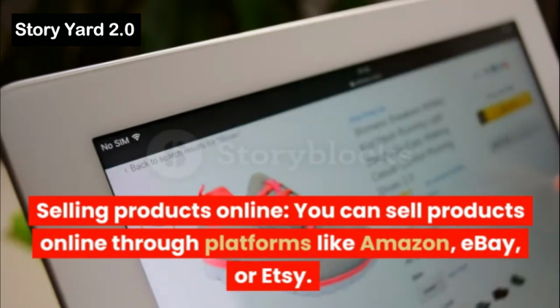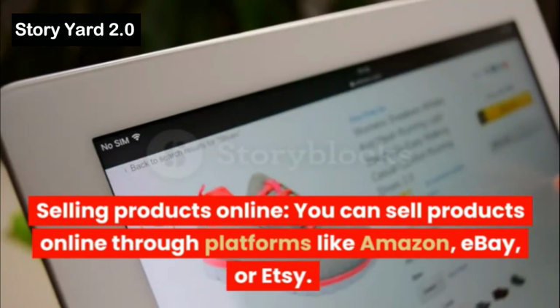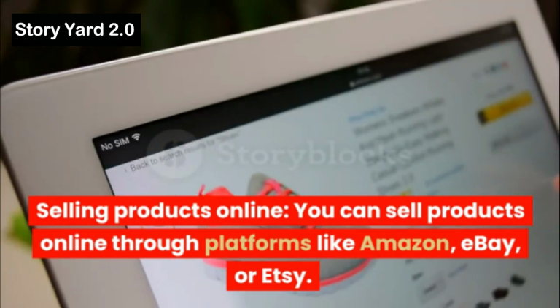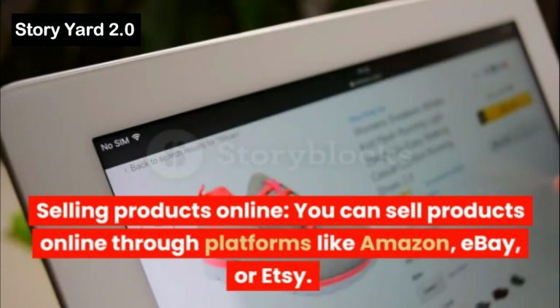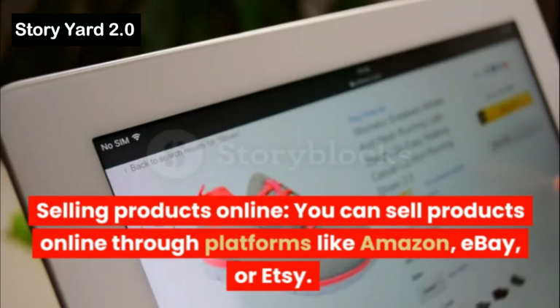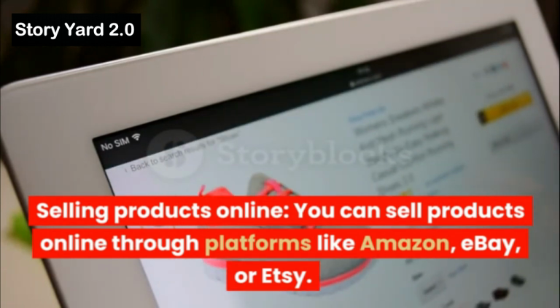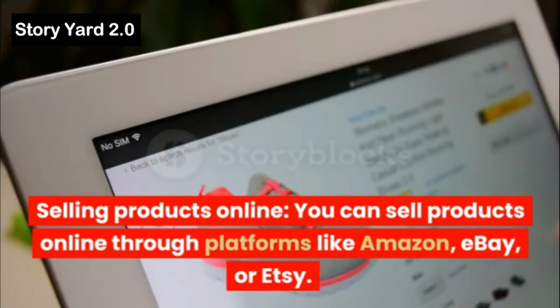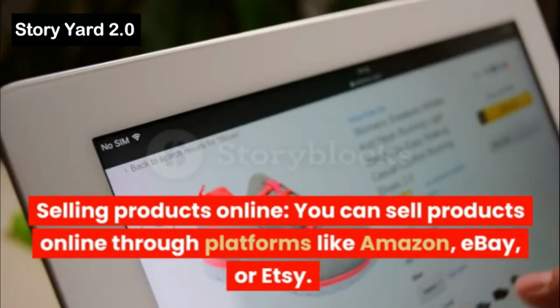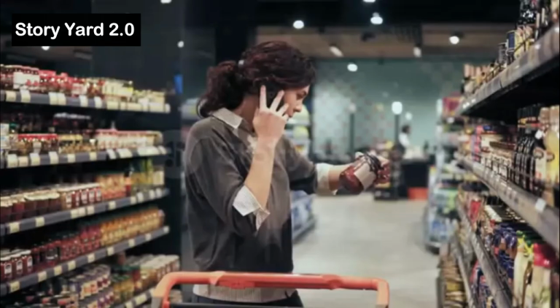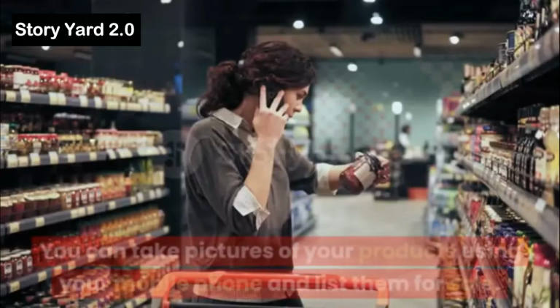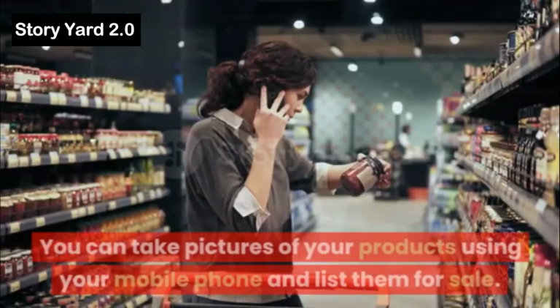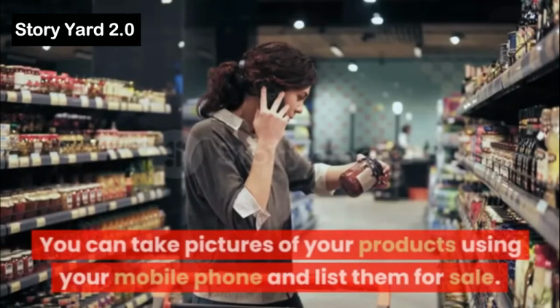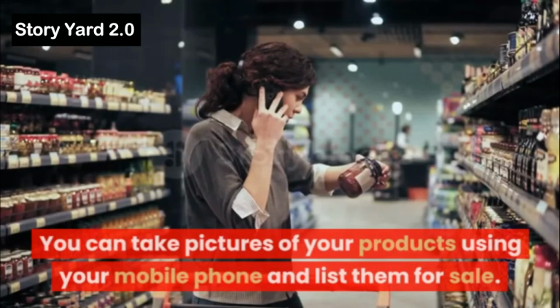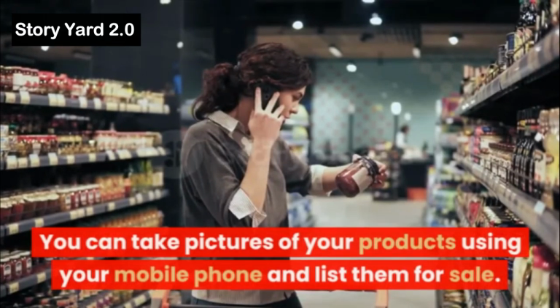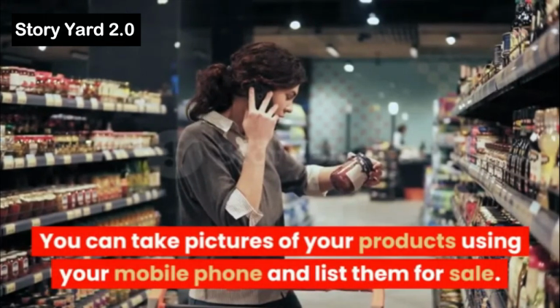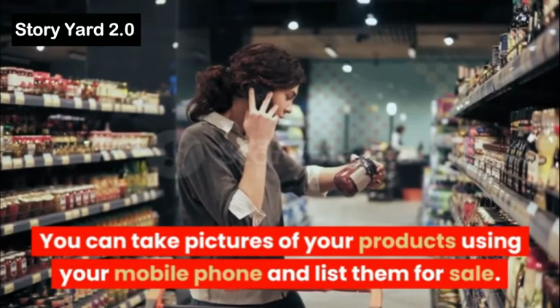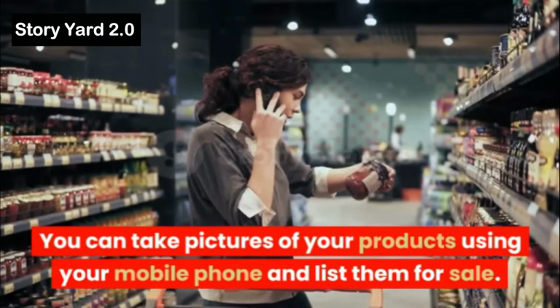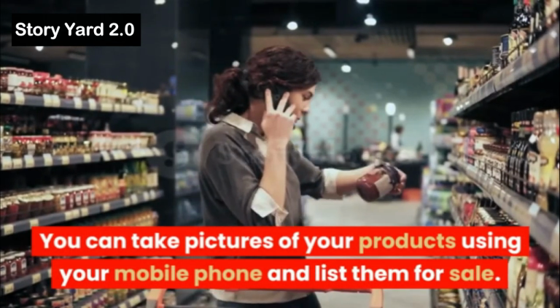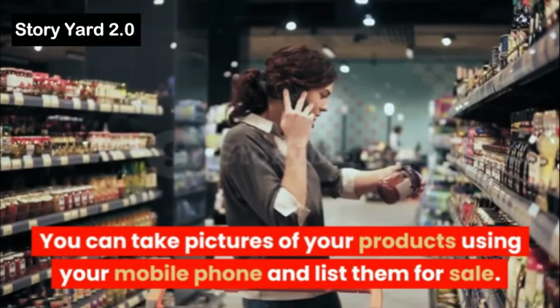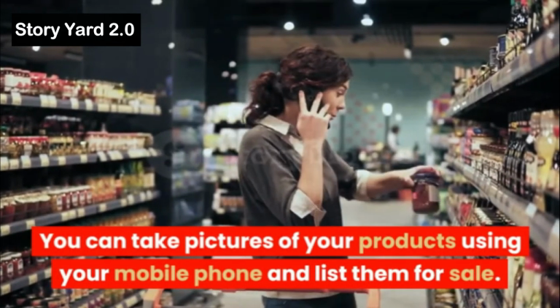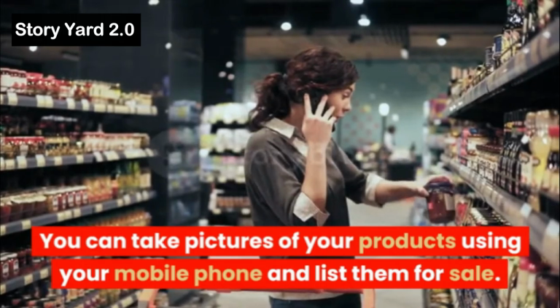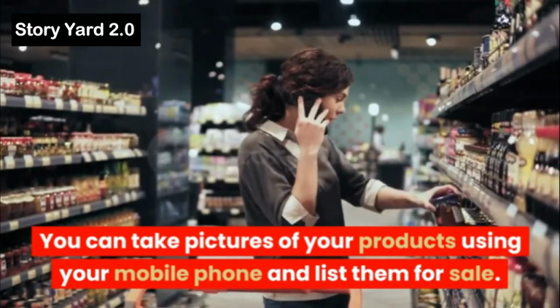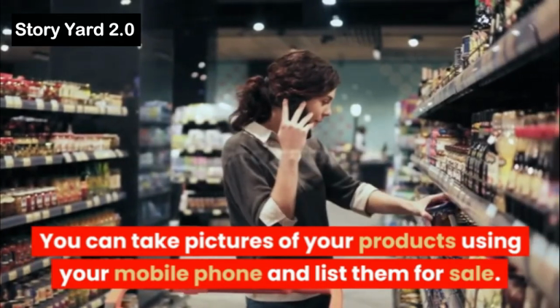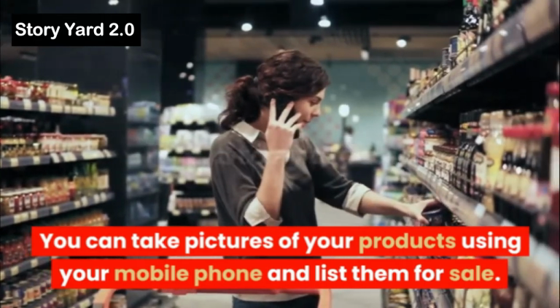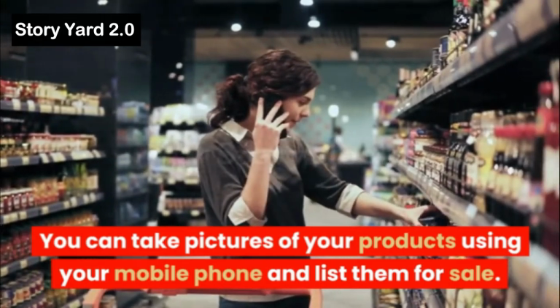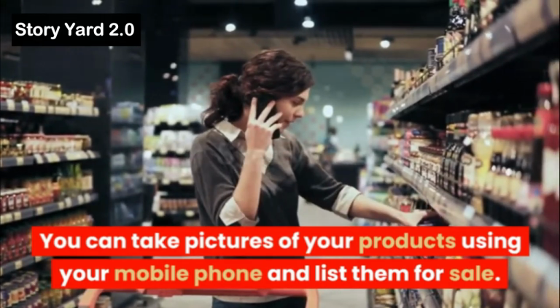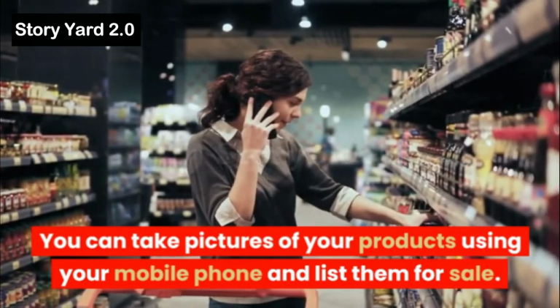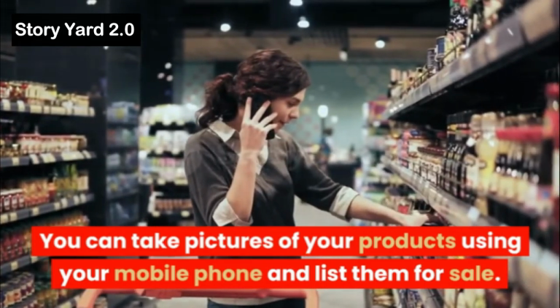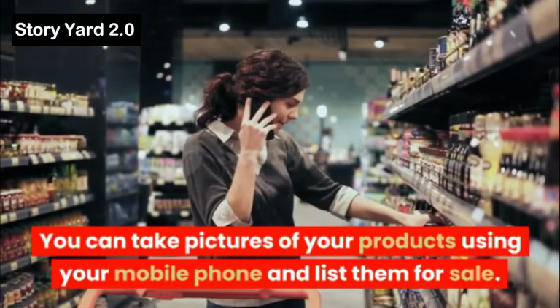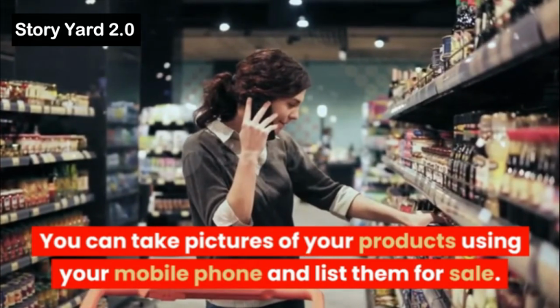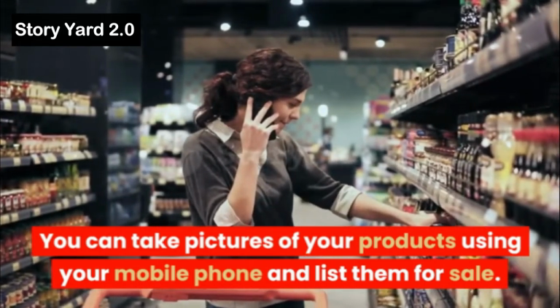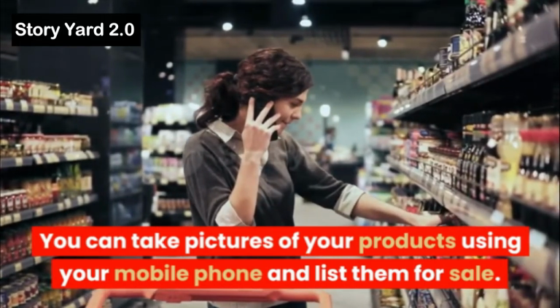Selling Products Online: You can sell products online through platforms like Amazon, eBay, or Etsy. You can take pictures of your products using your mobile phone and list them for sale.